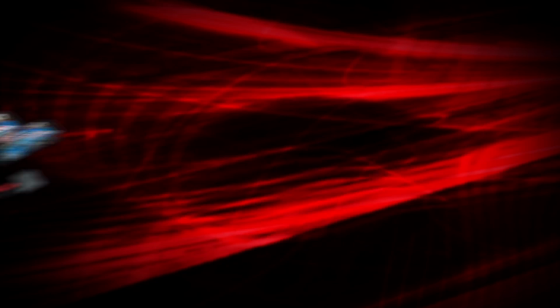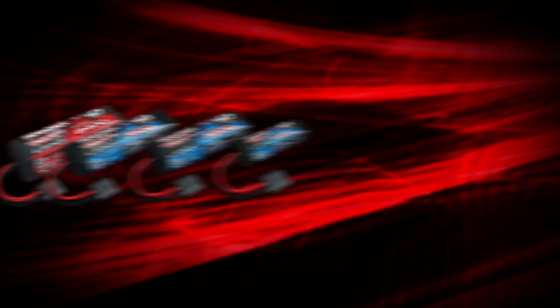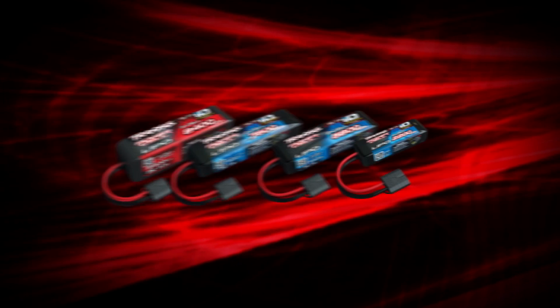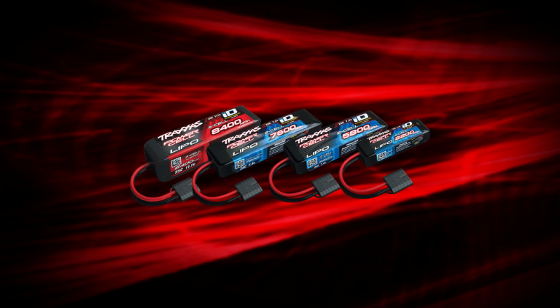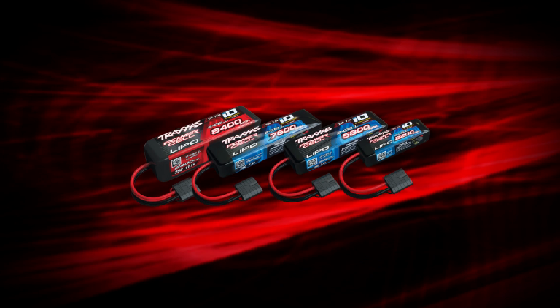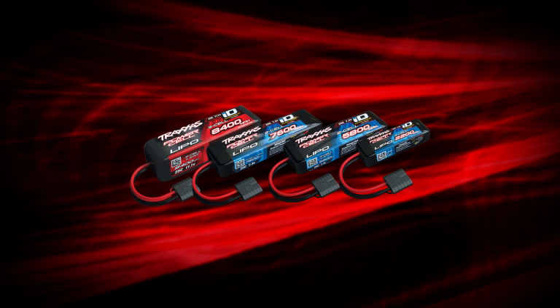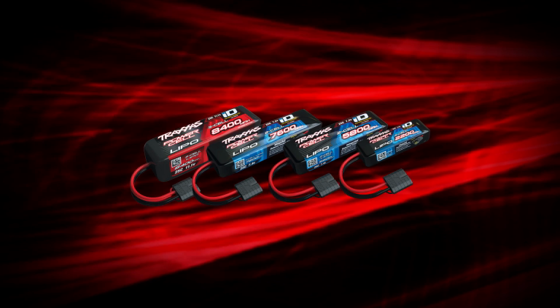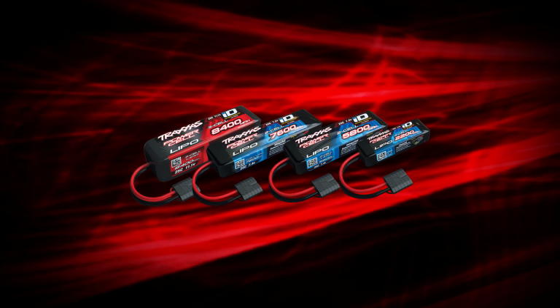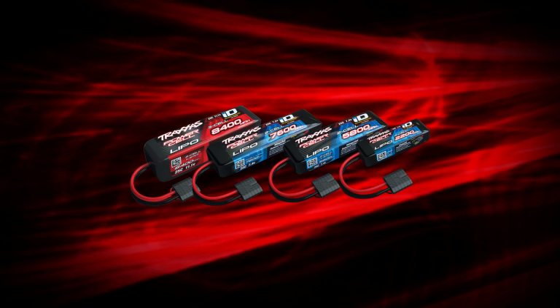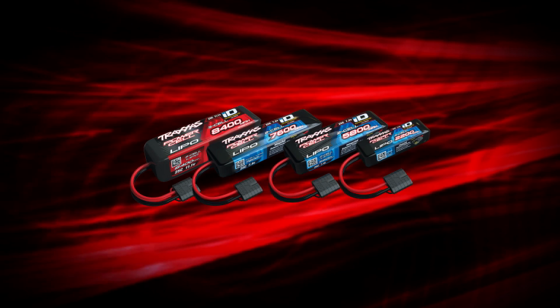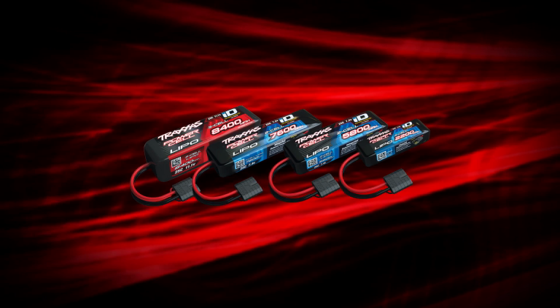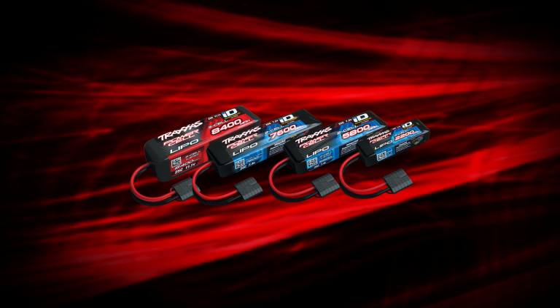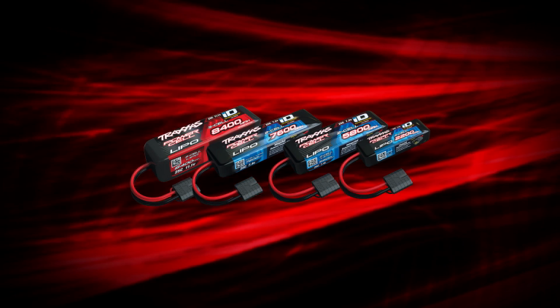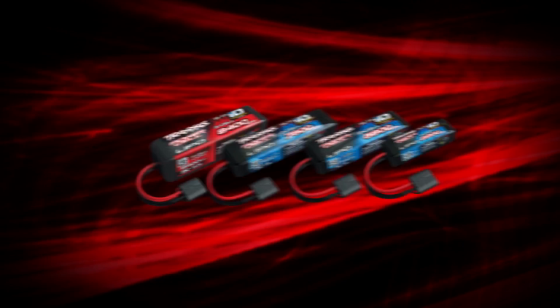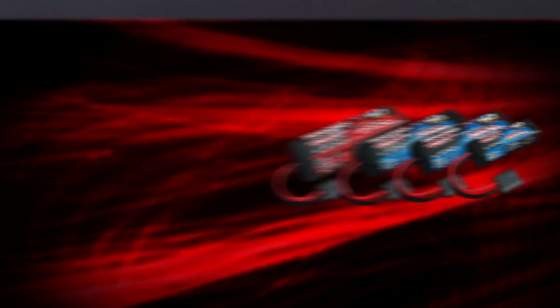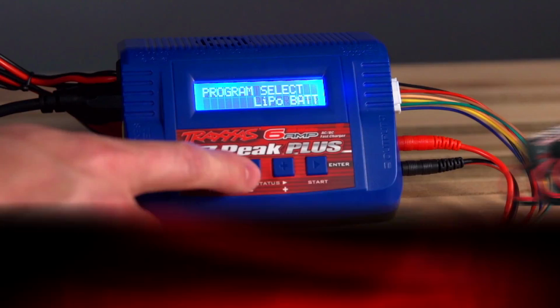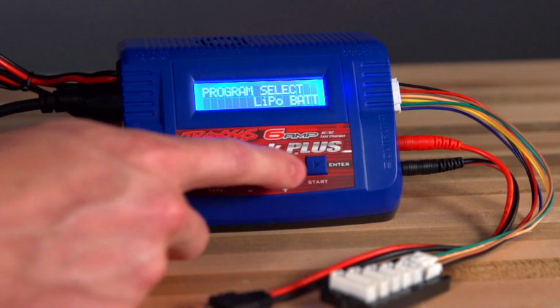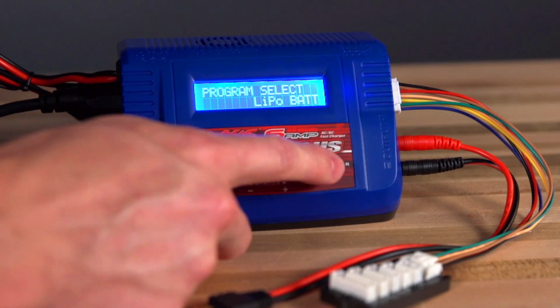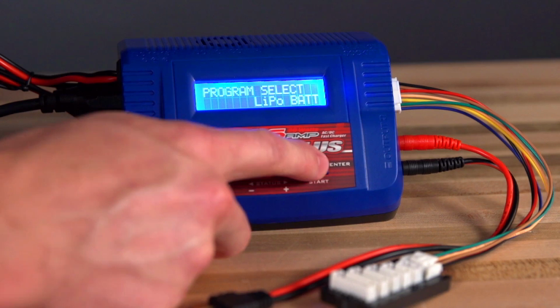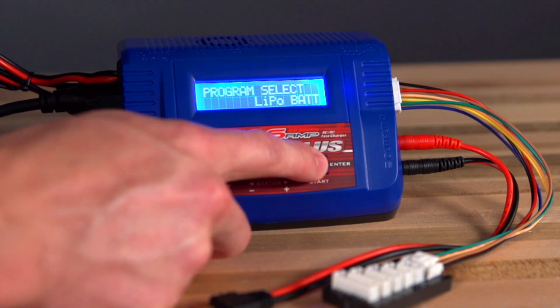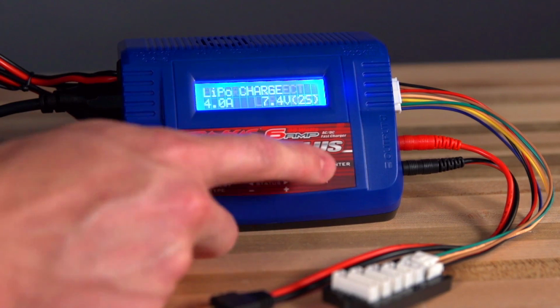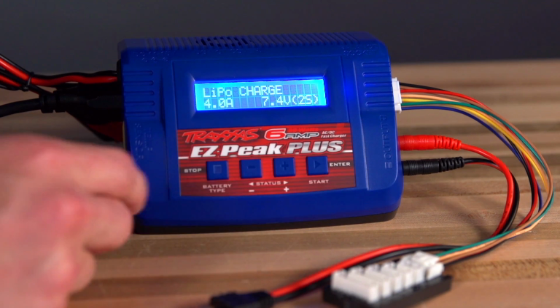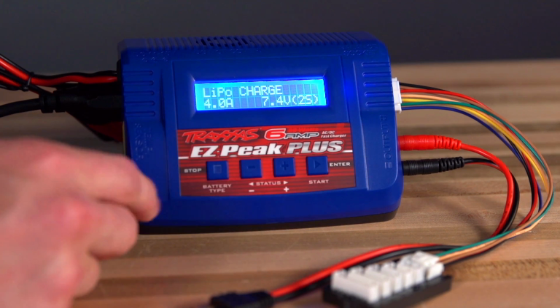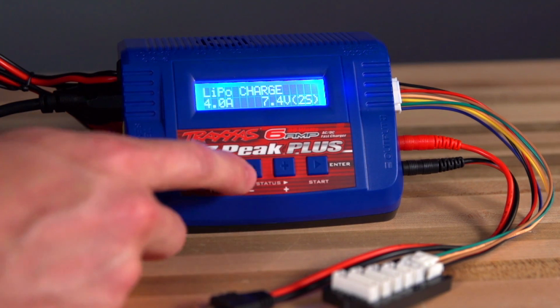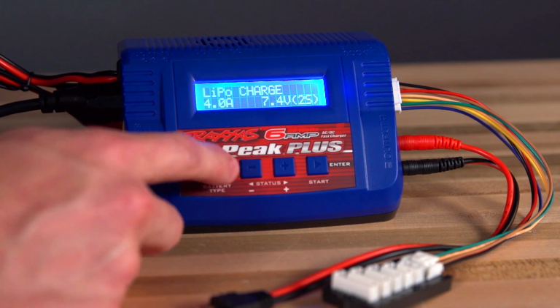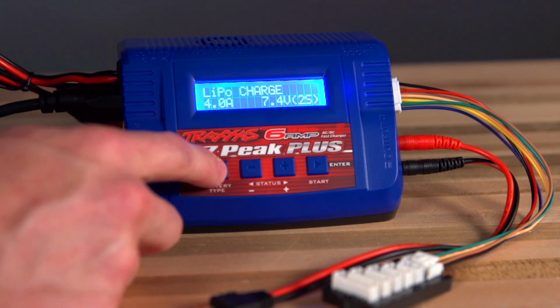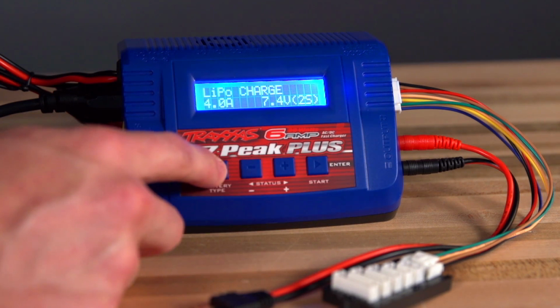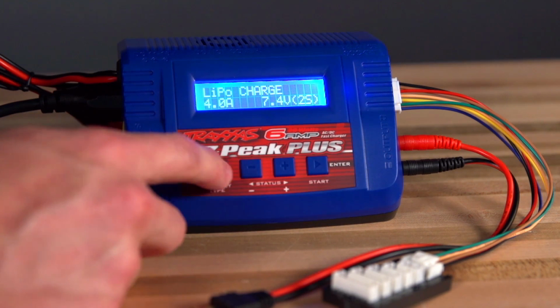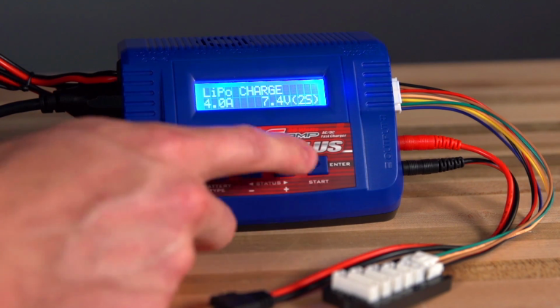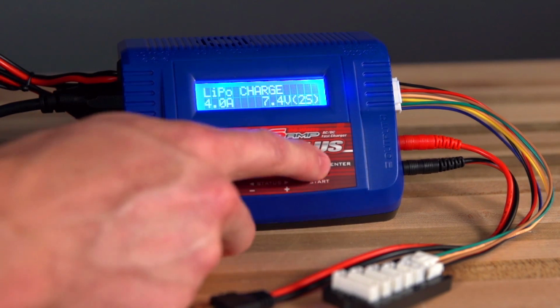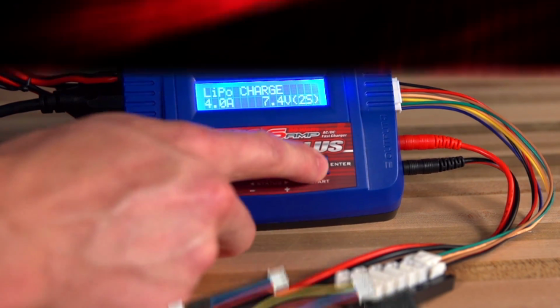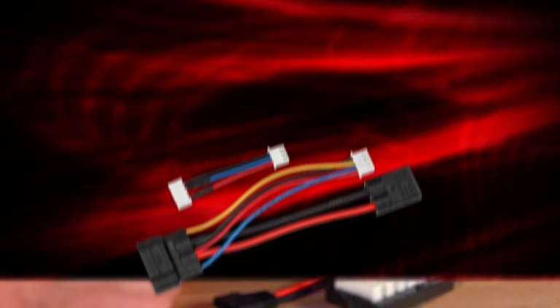New Traxxas LiPo batteries with ID technology can also be used with the first-generation EZPeak Plus charger with an available adapter.